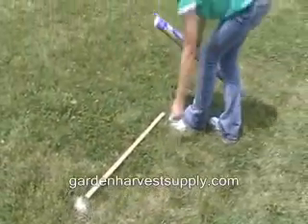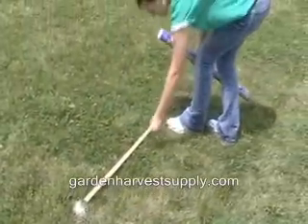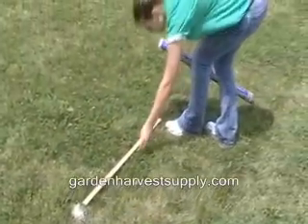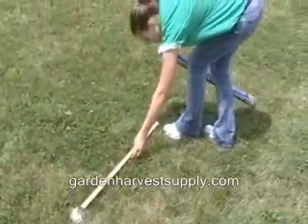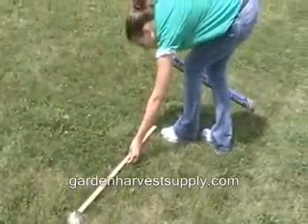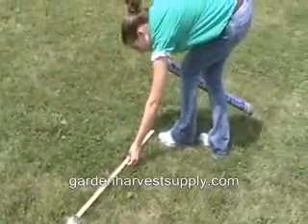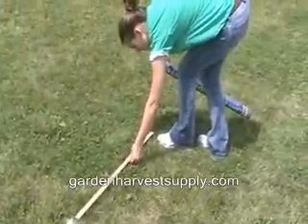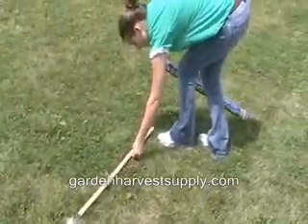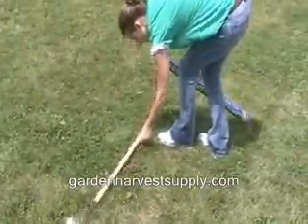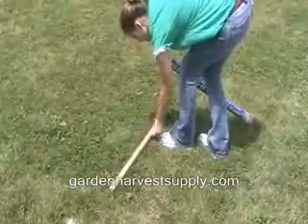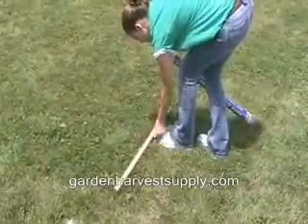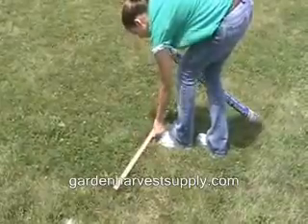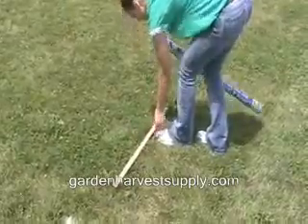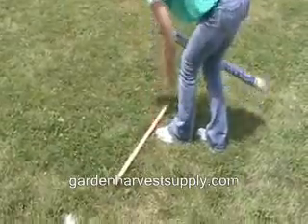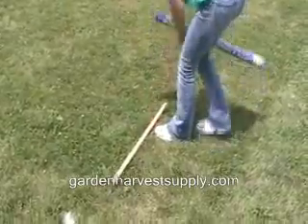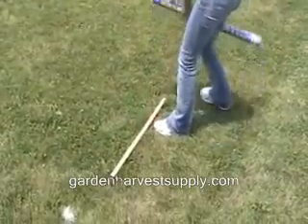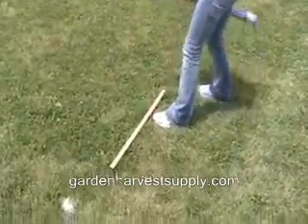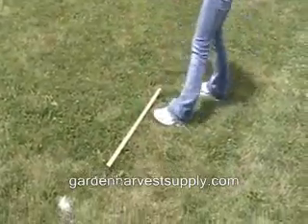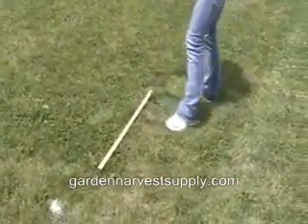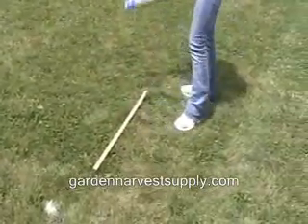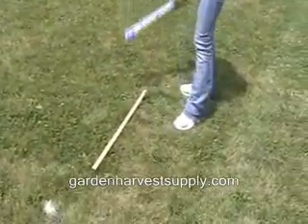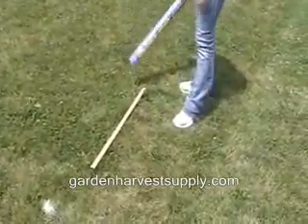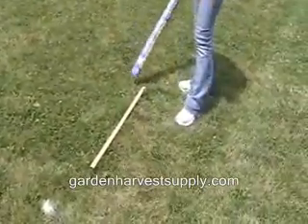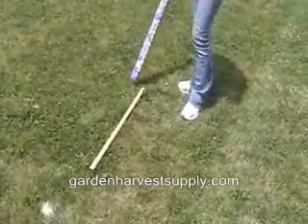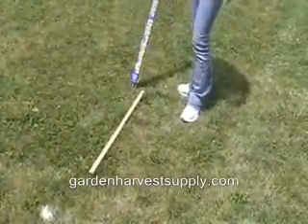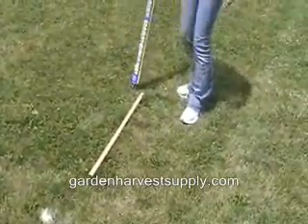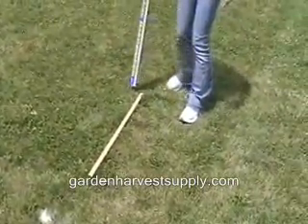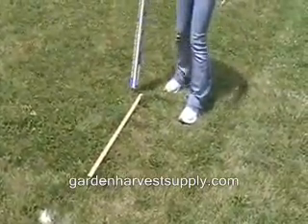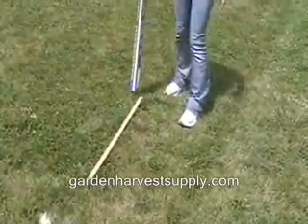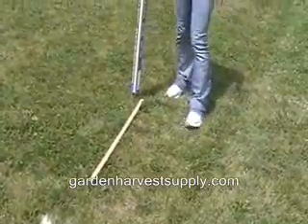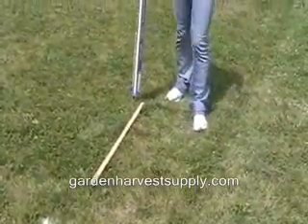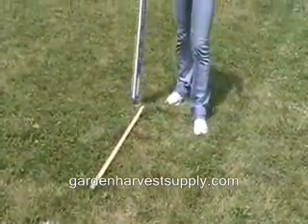Milky Spore, the all natural way to effectively control Japanese beetle grubs.